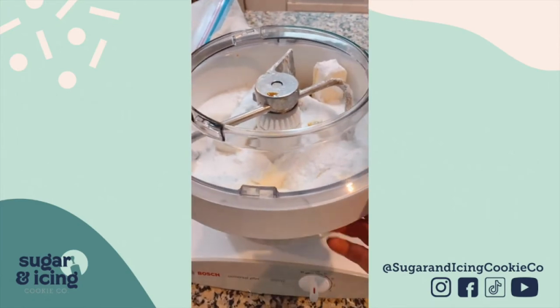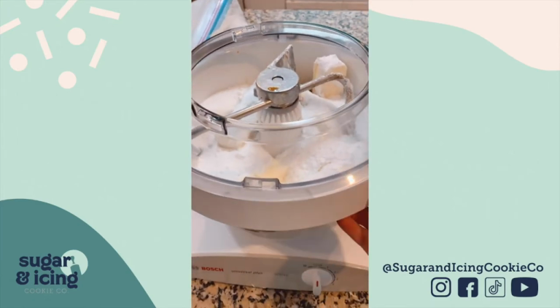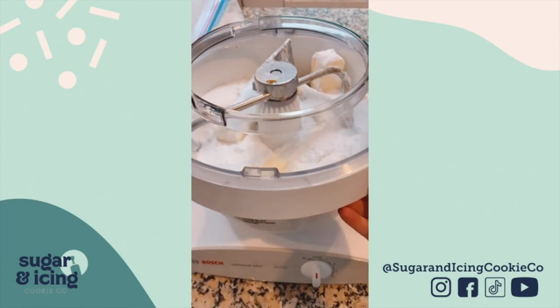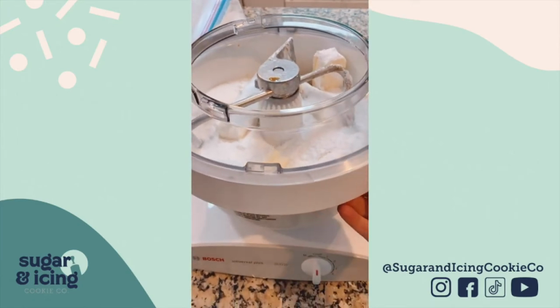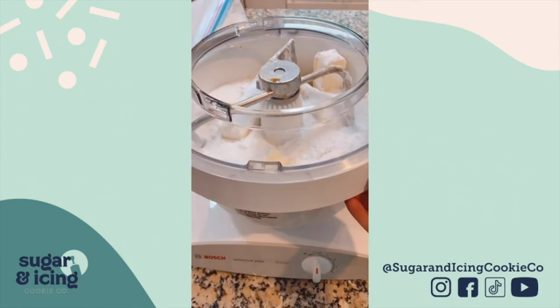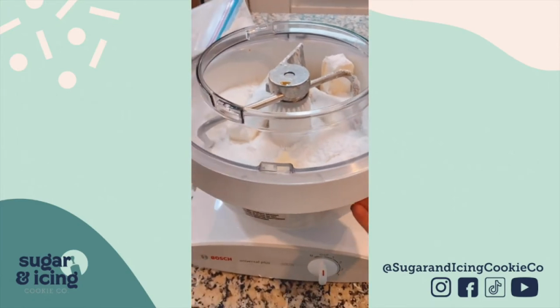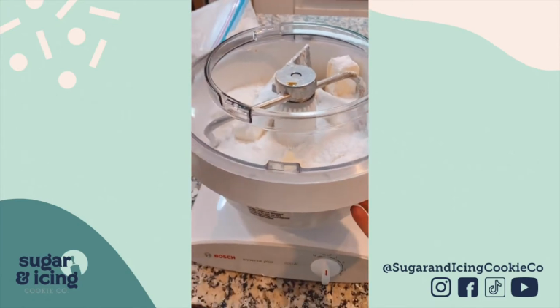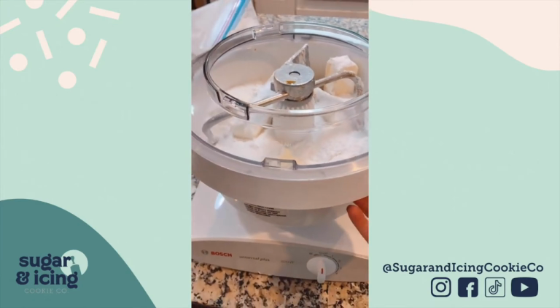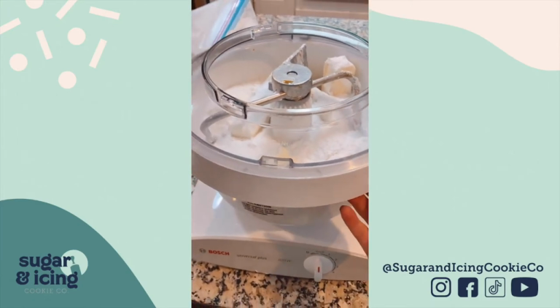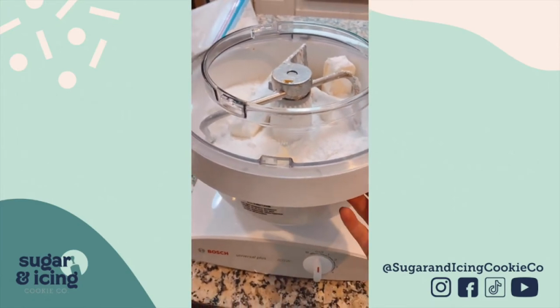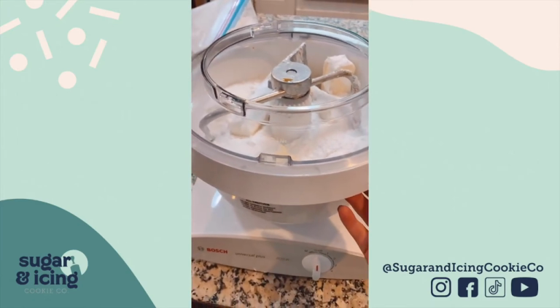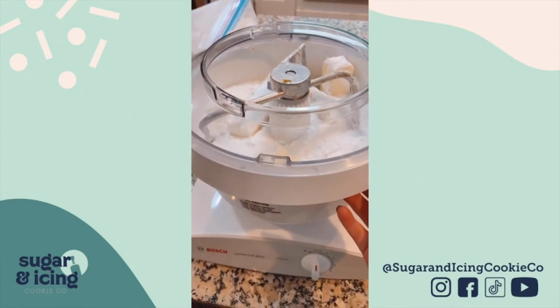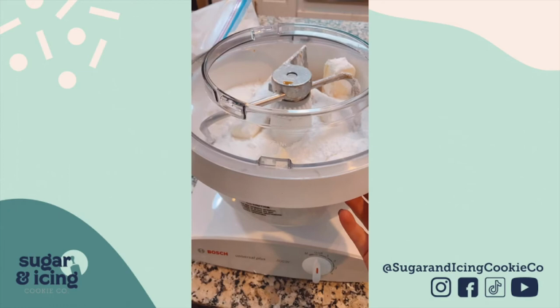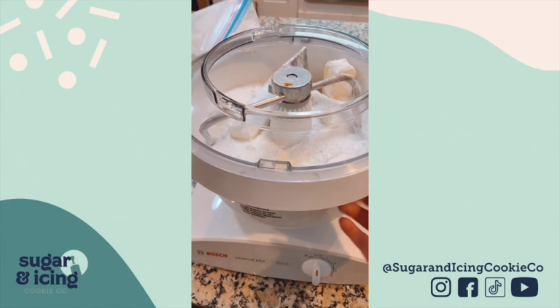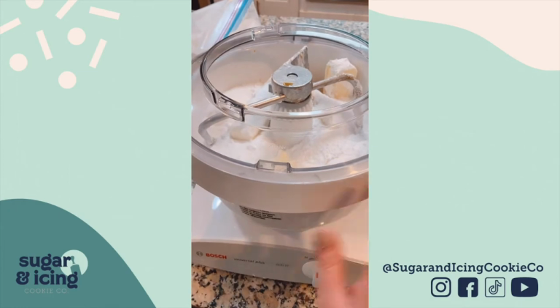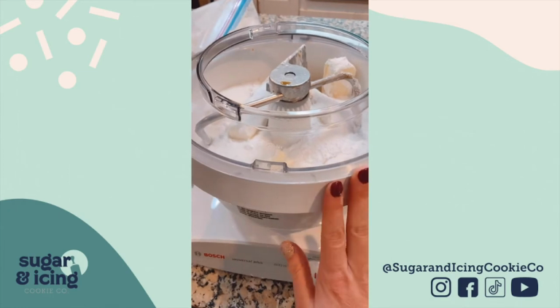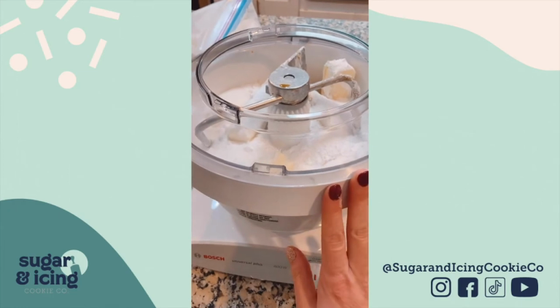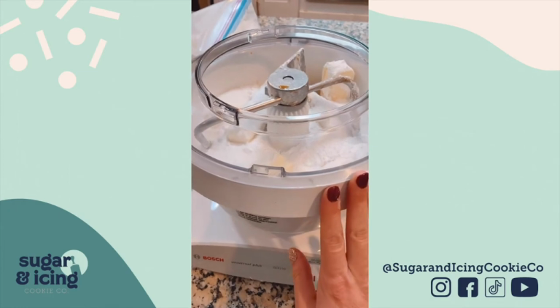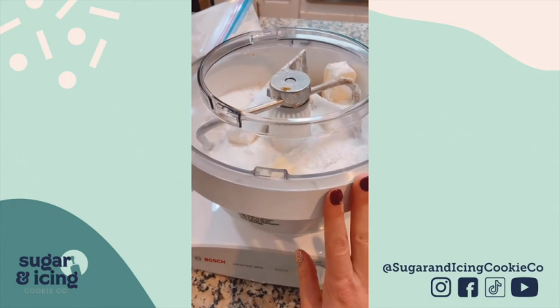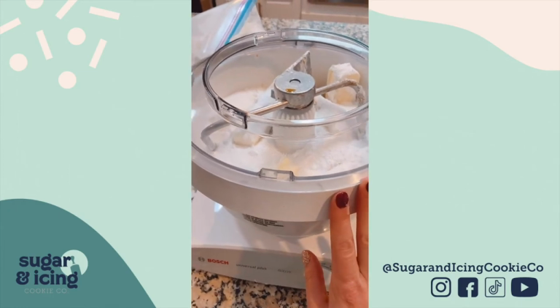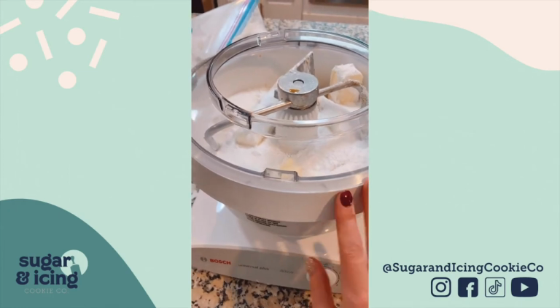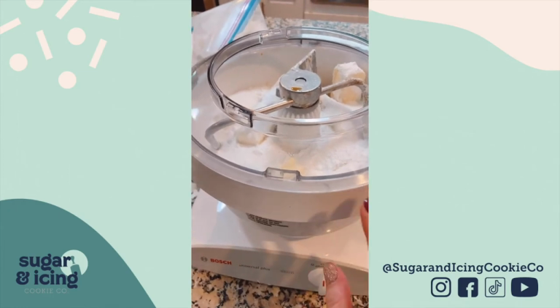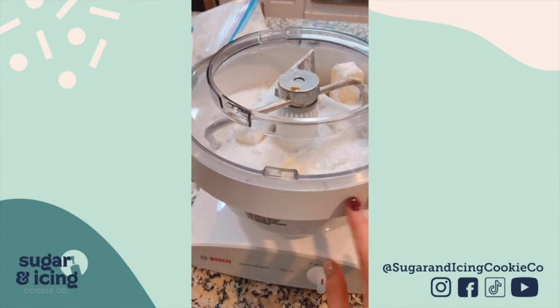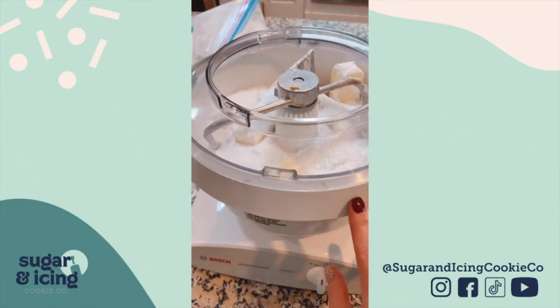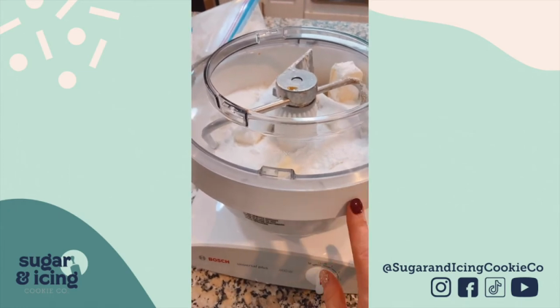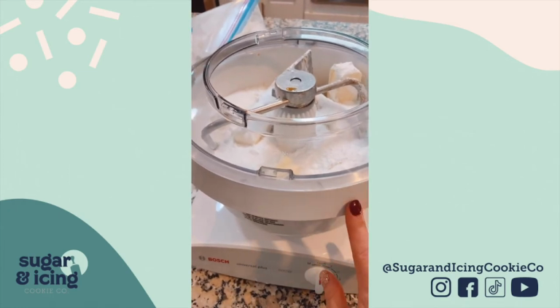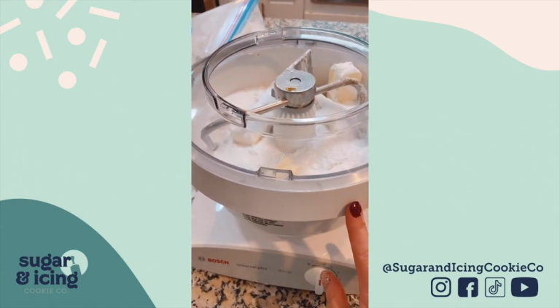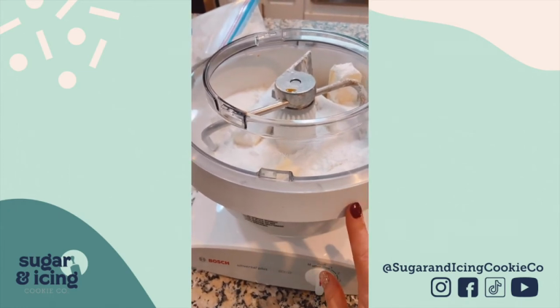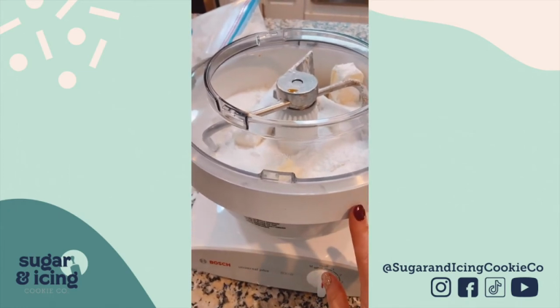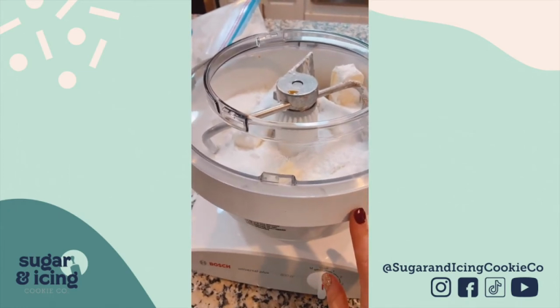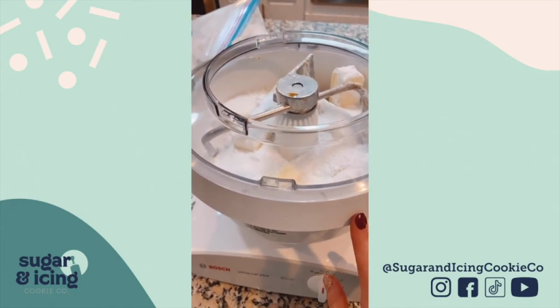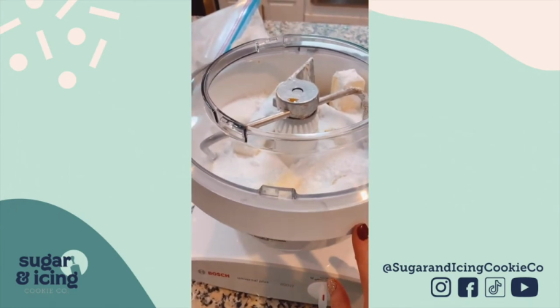First of all, I love that the bowl detaches so I can weigh my ingredients right in the bowl.